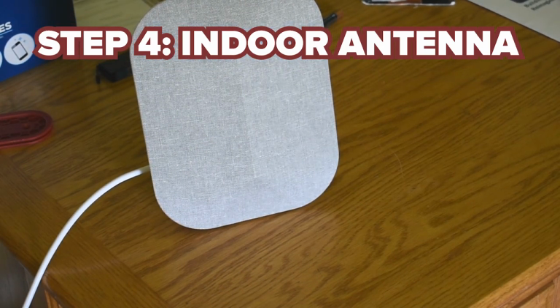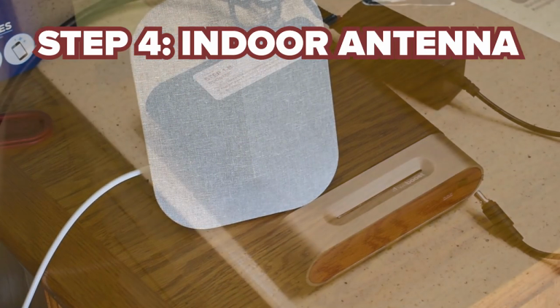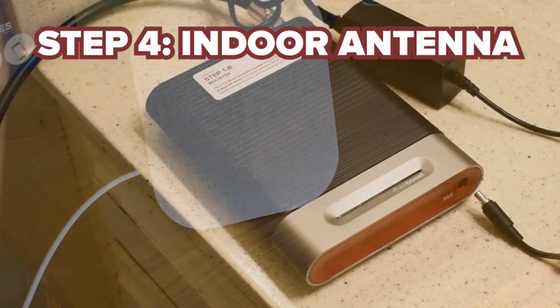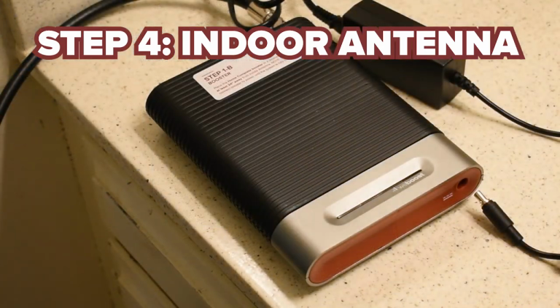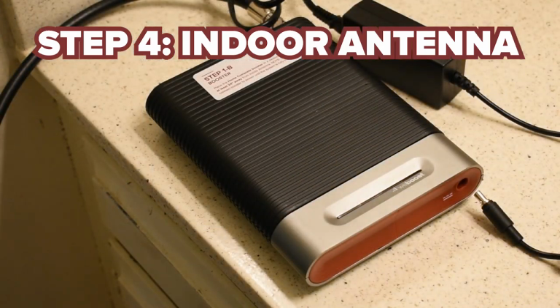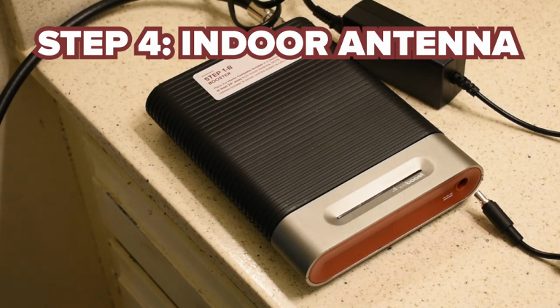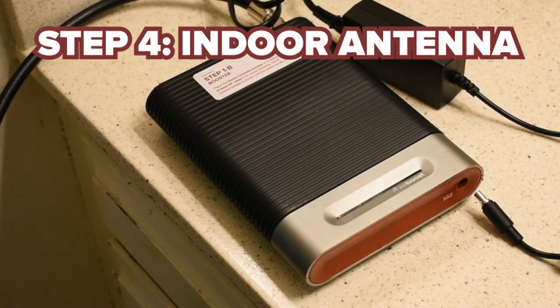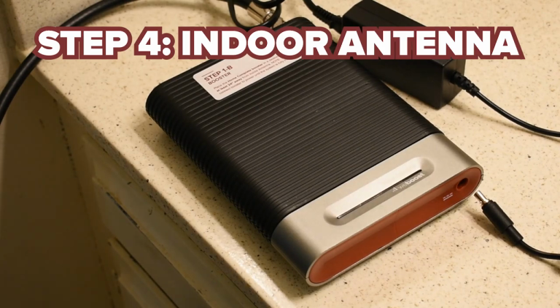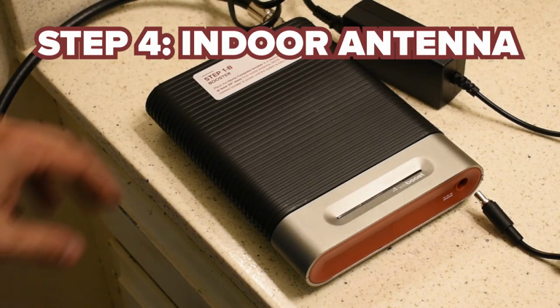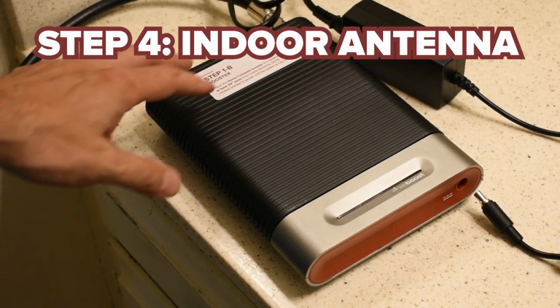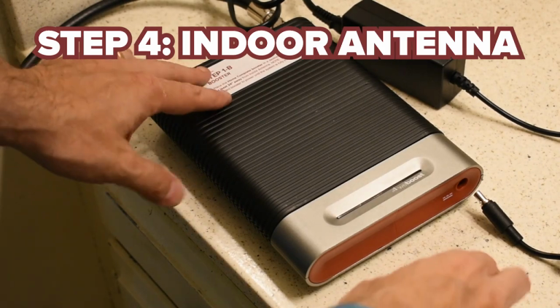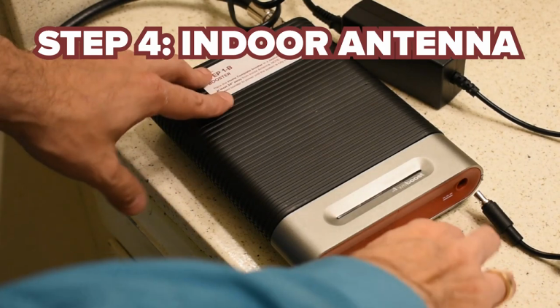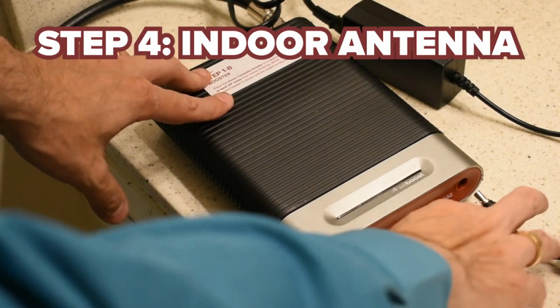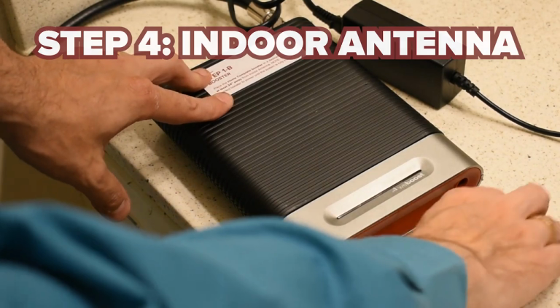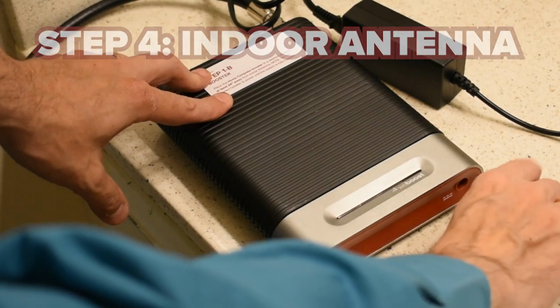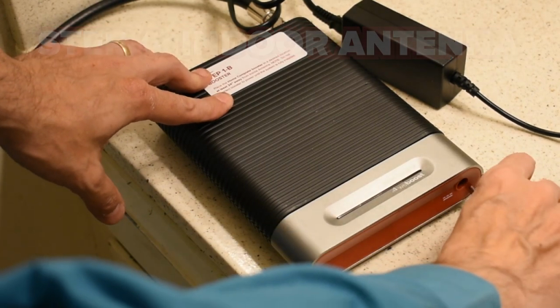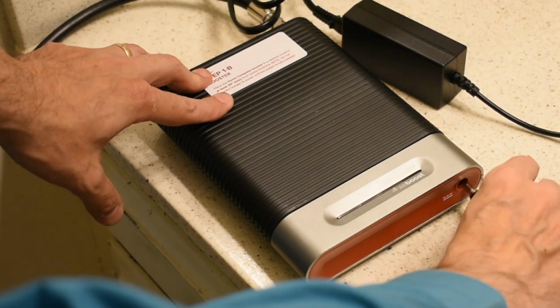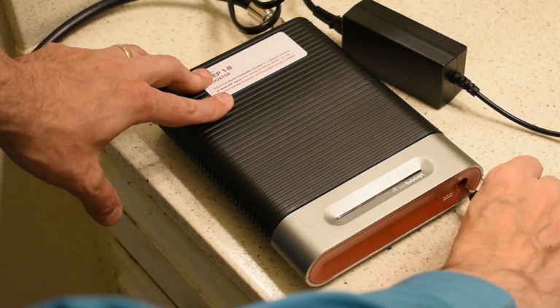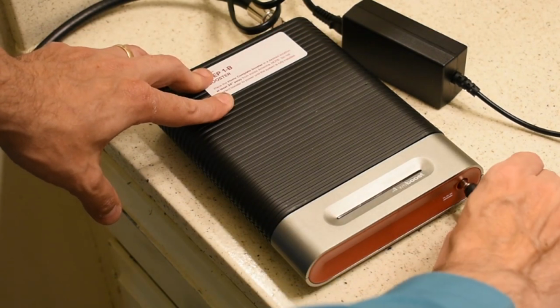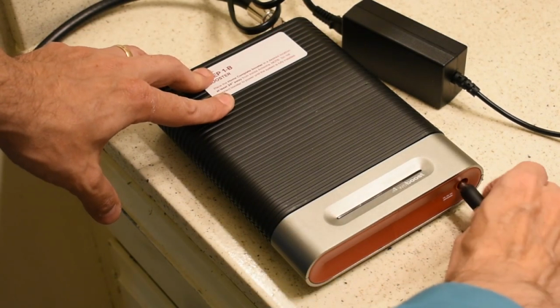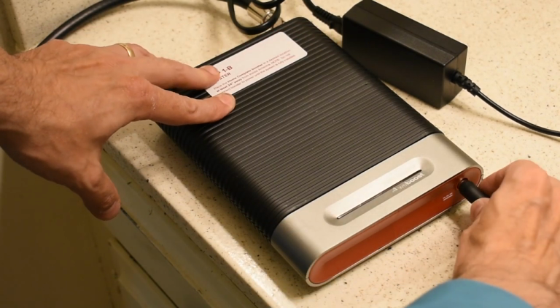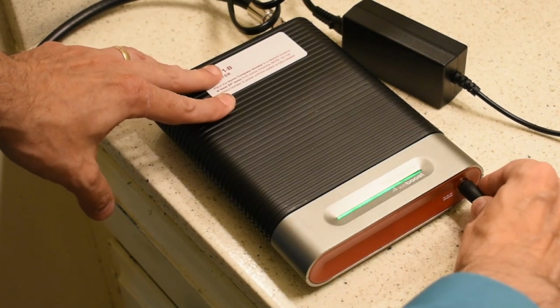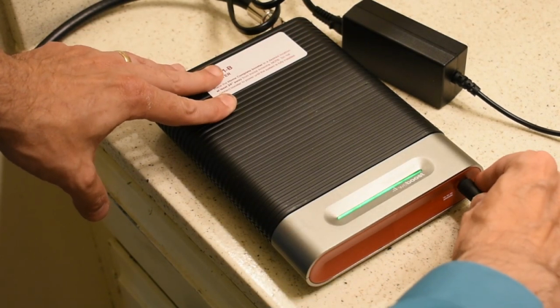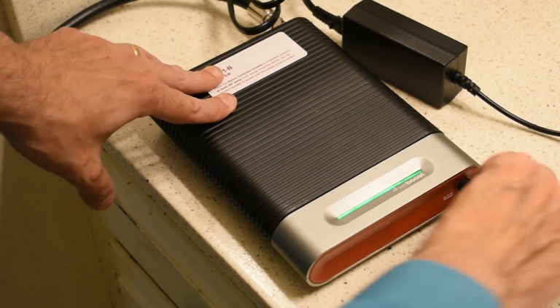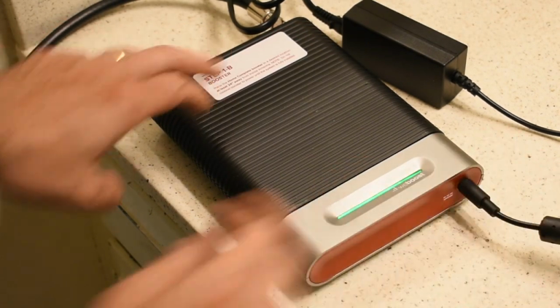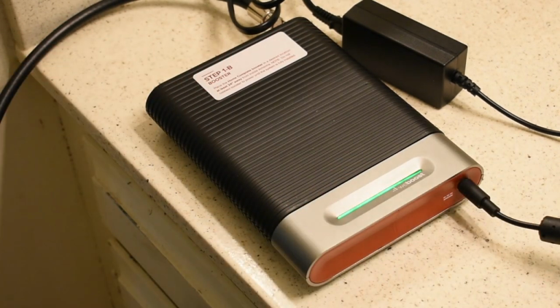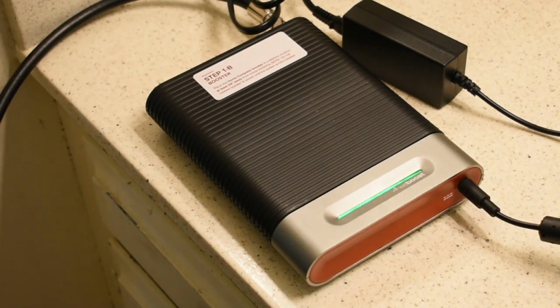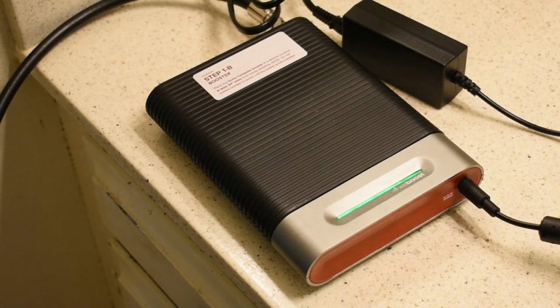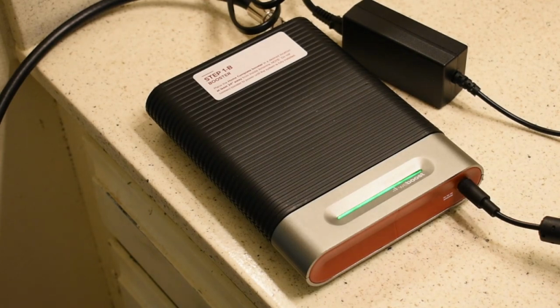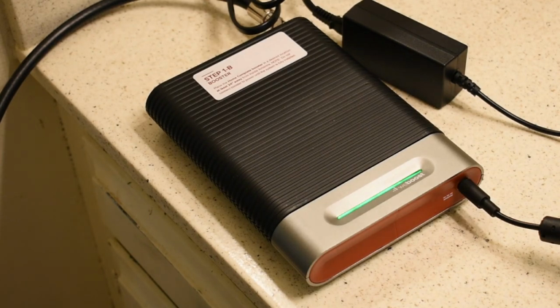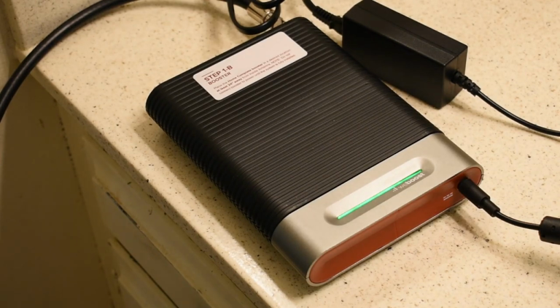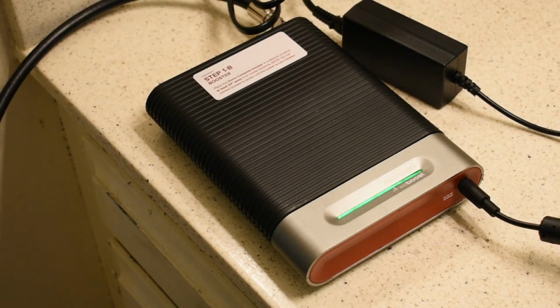With the indoor antenna connected to my piece of RG6, it's time to plug everything in. If you get green lights, you know that you're okay.